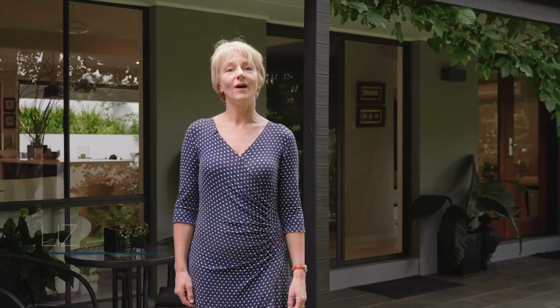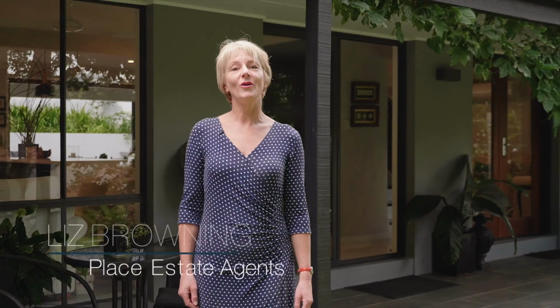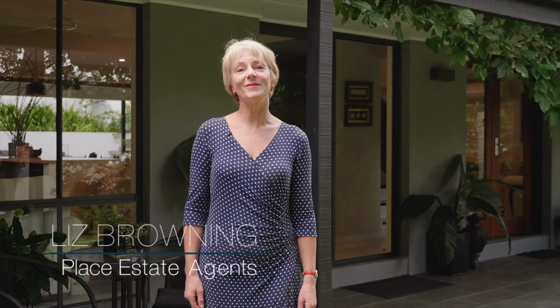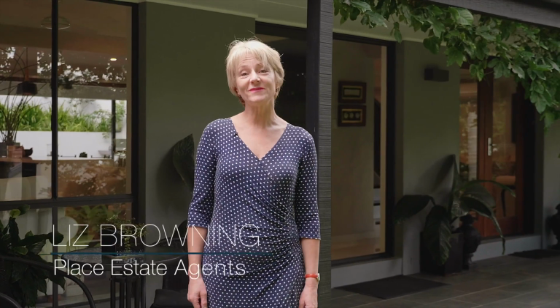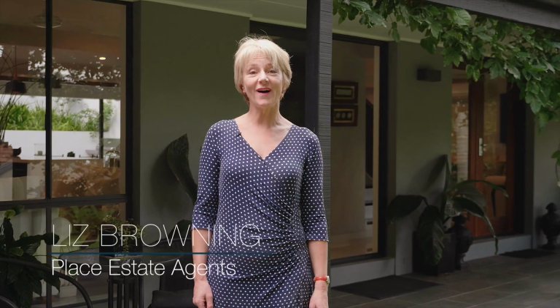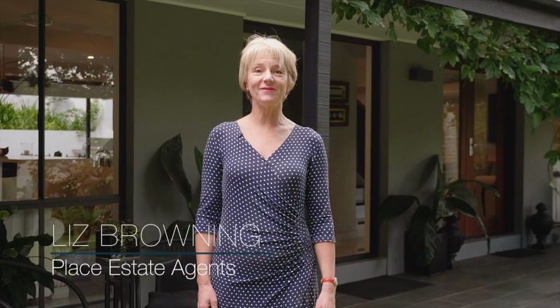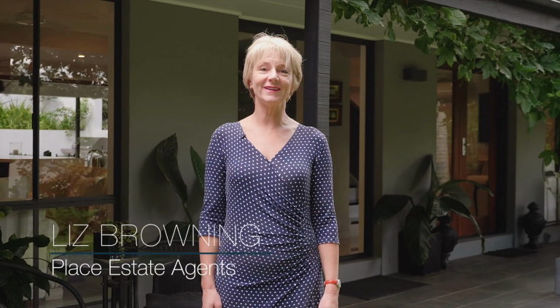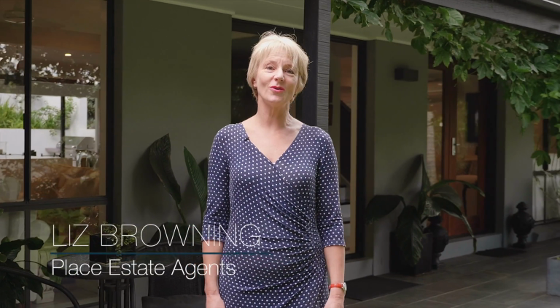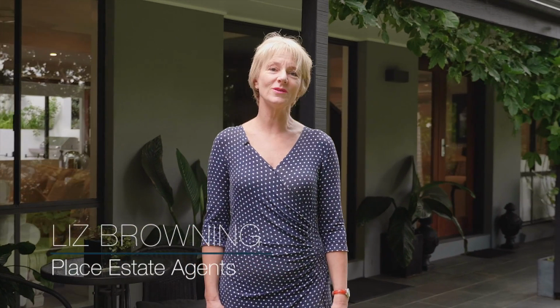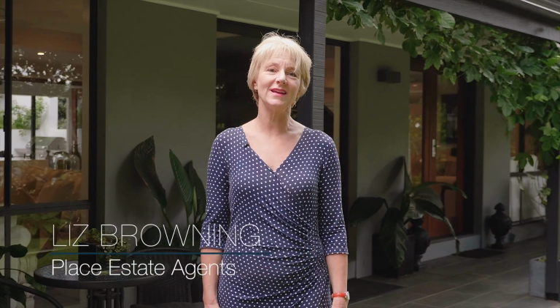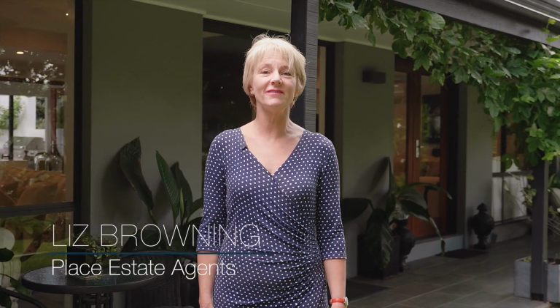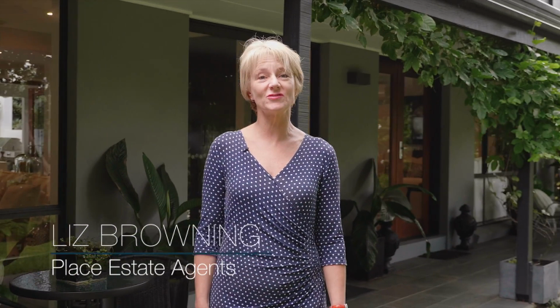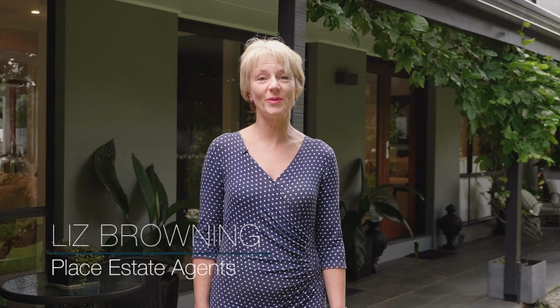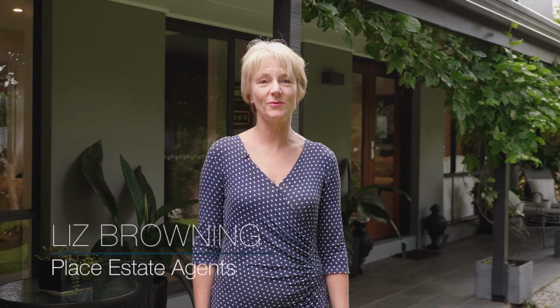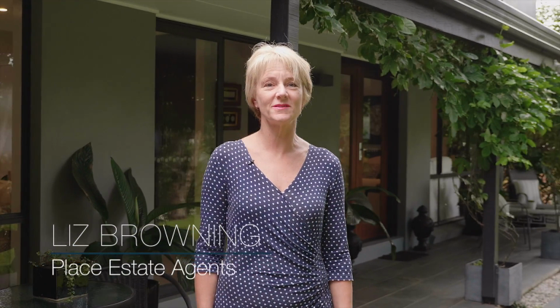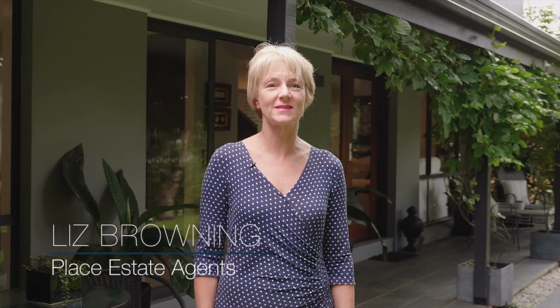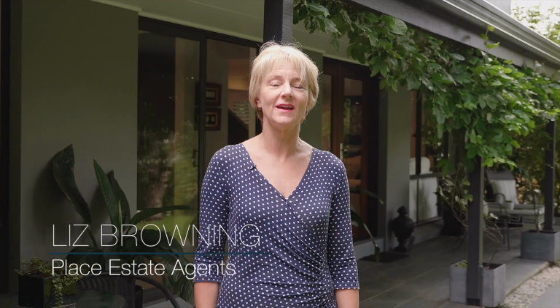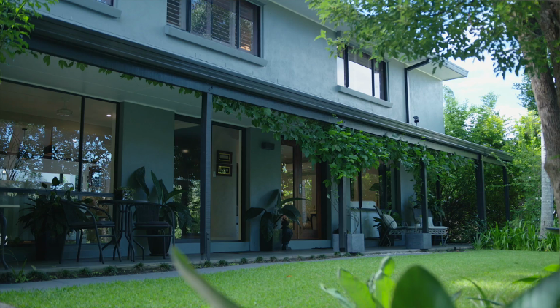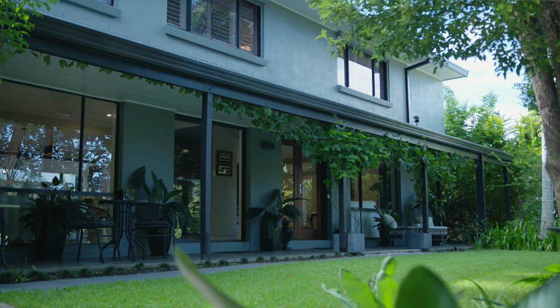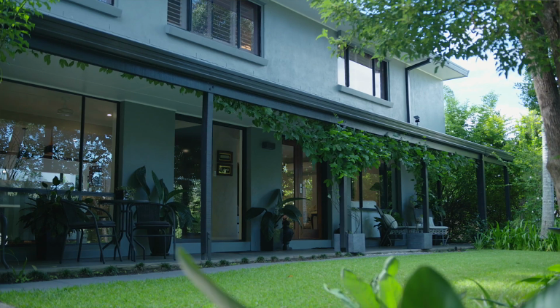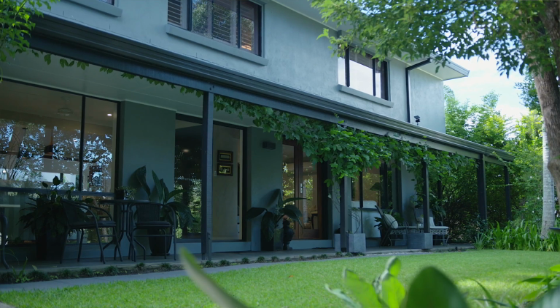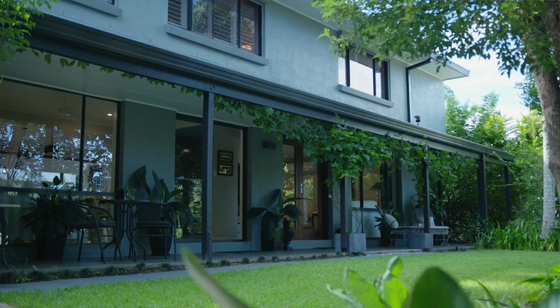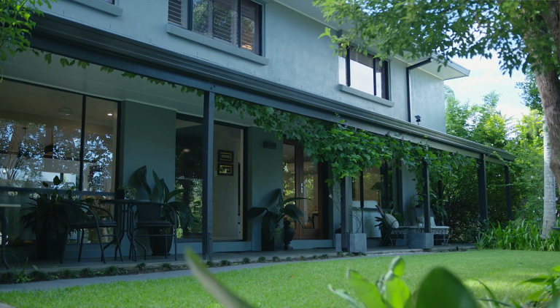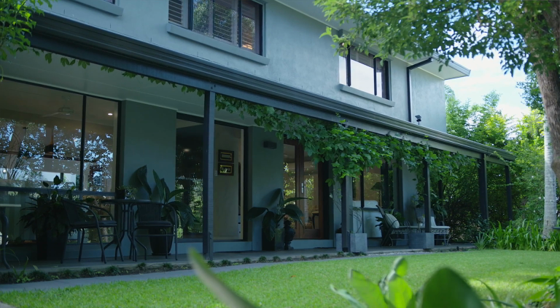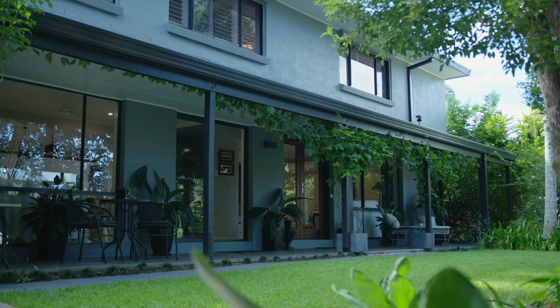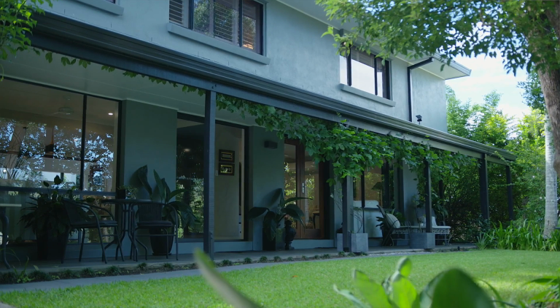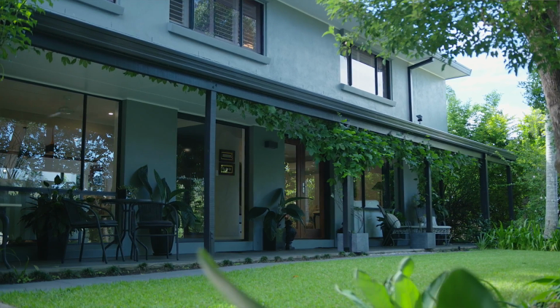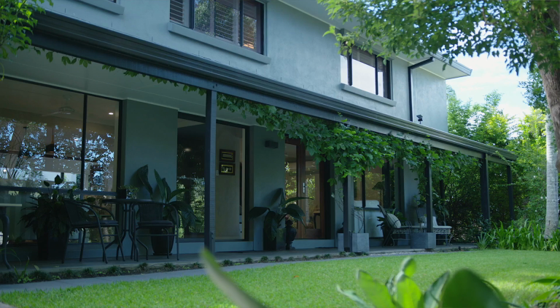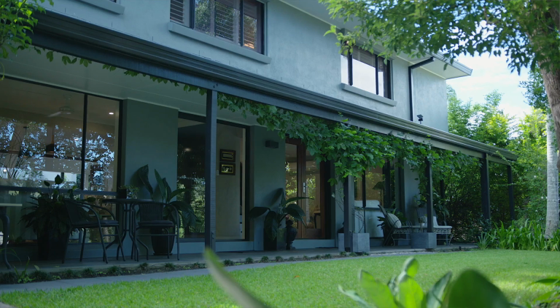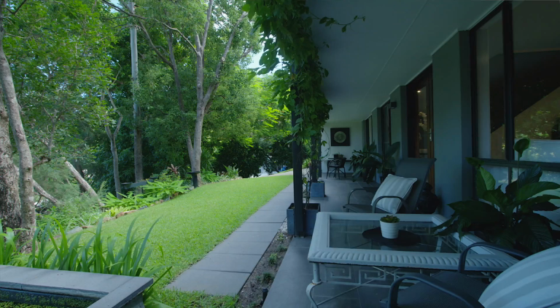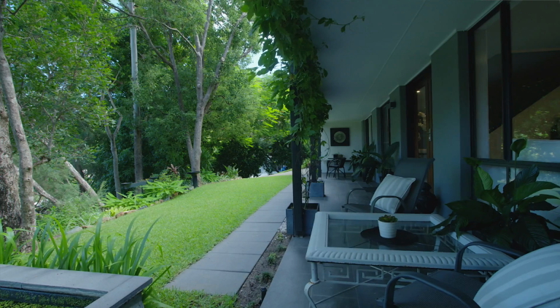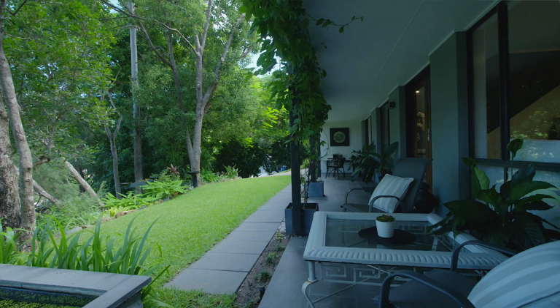Welcome to 5 Vinca Court here in Indooroopilly Woods. This is a beautiful residence. Come and I'll take you through.